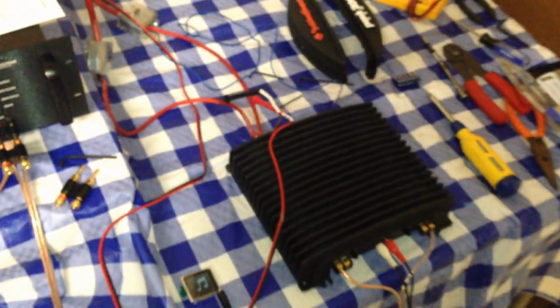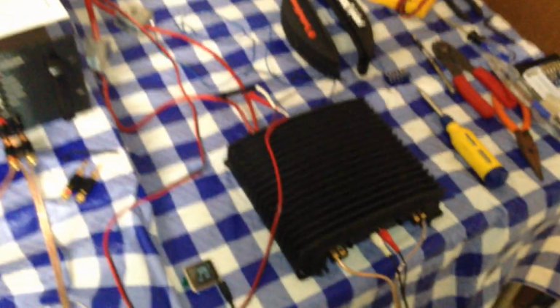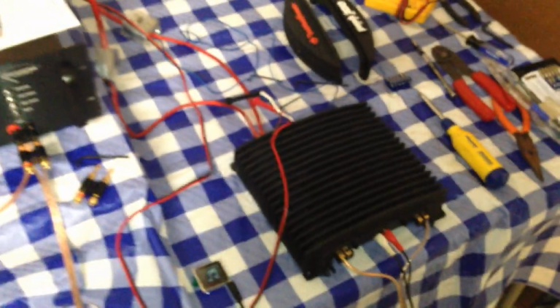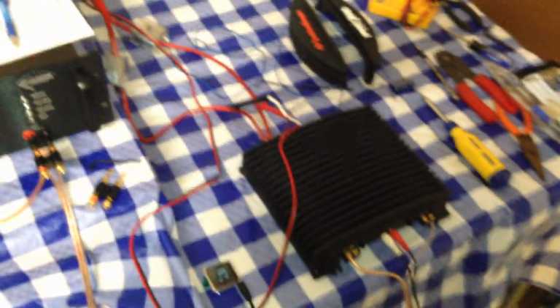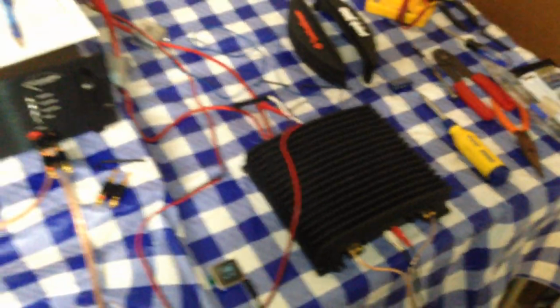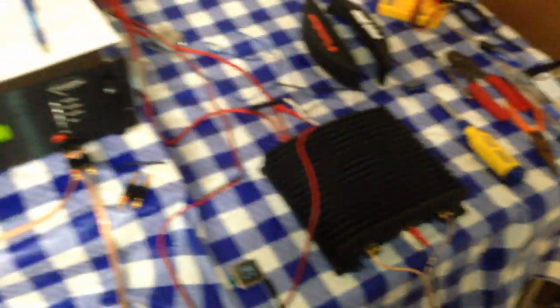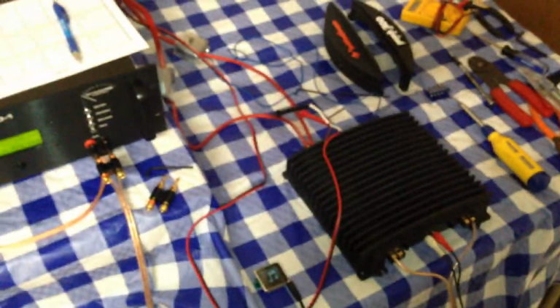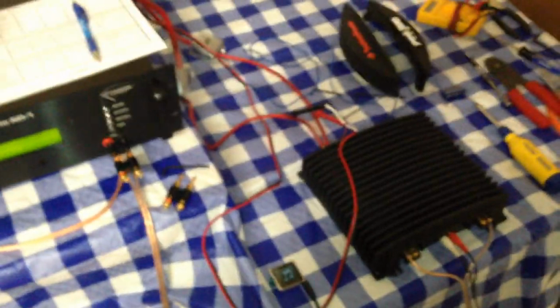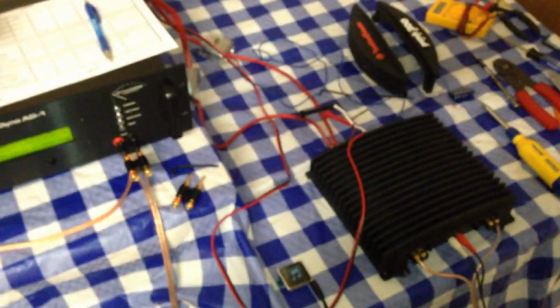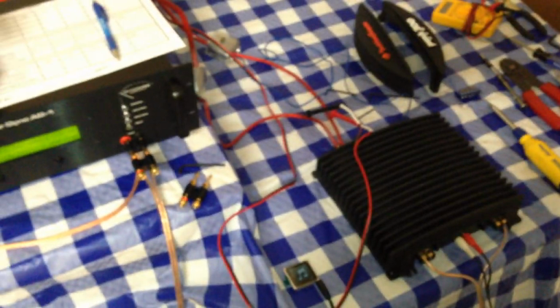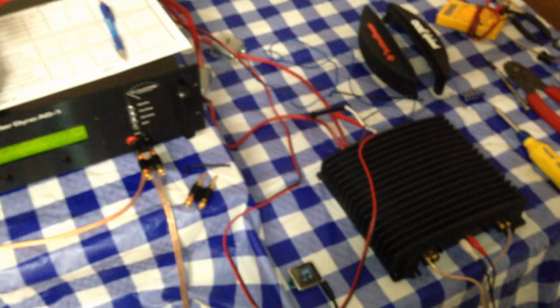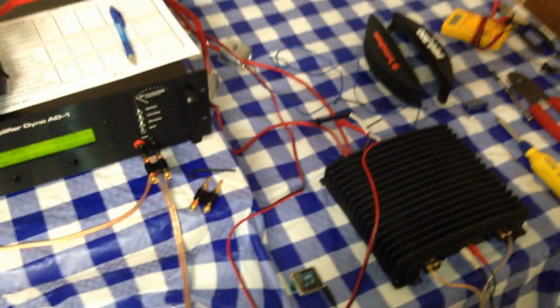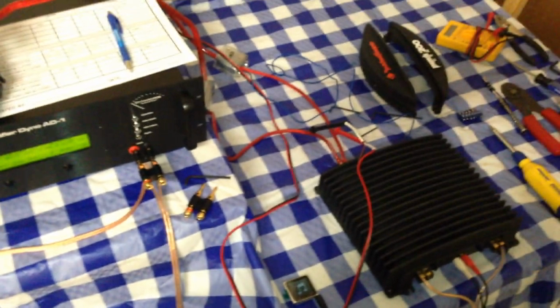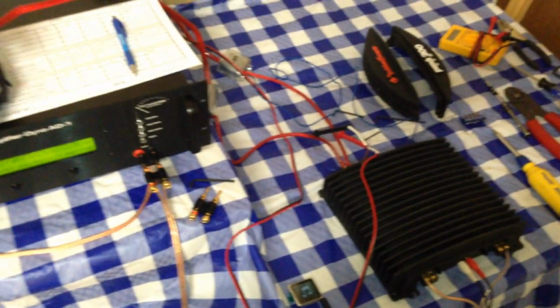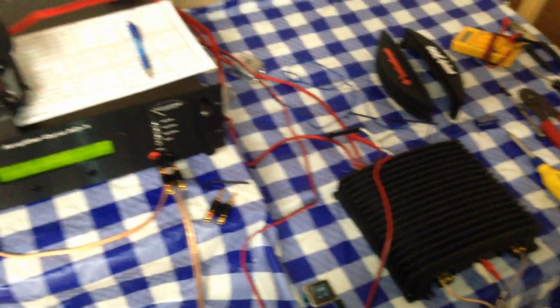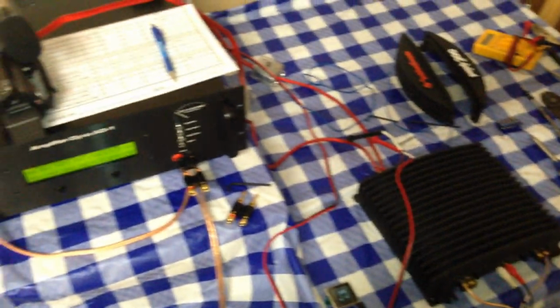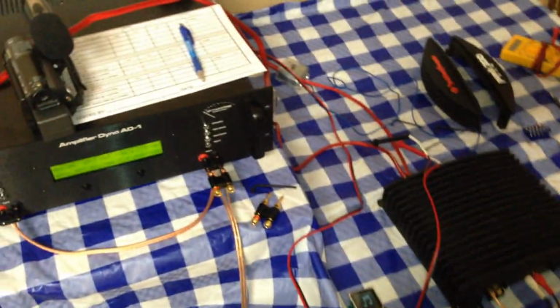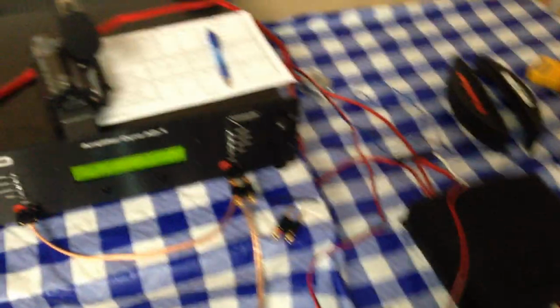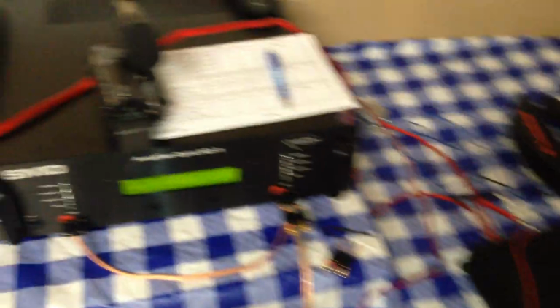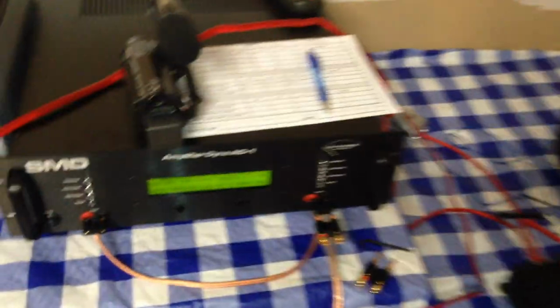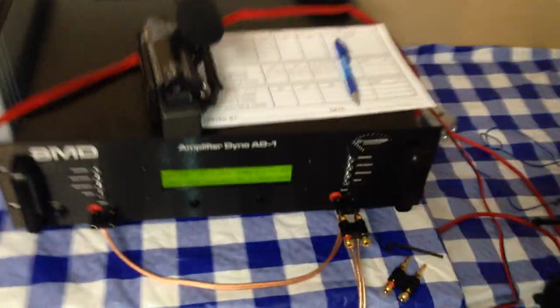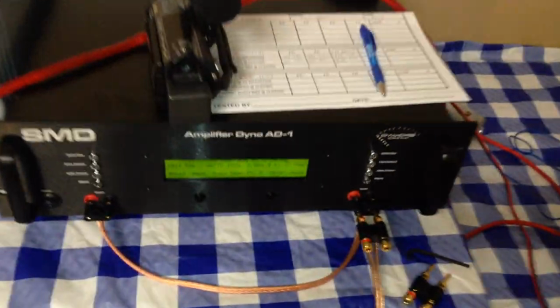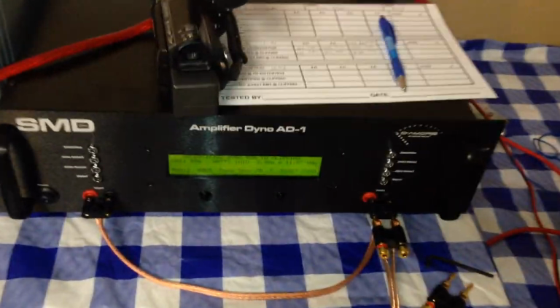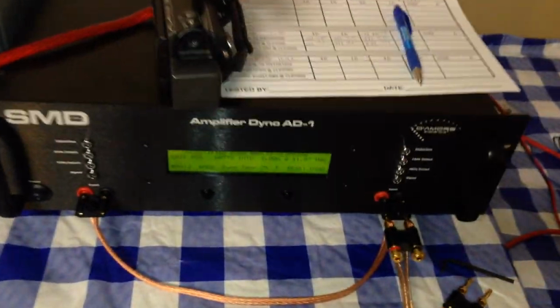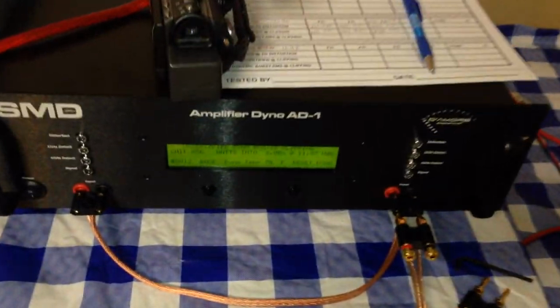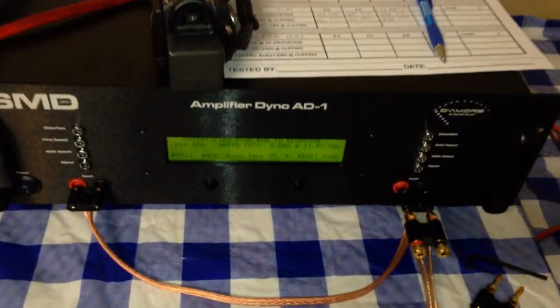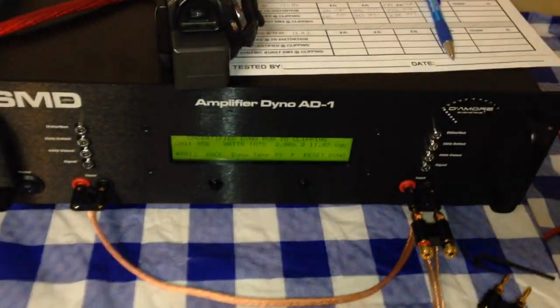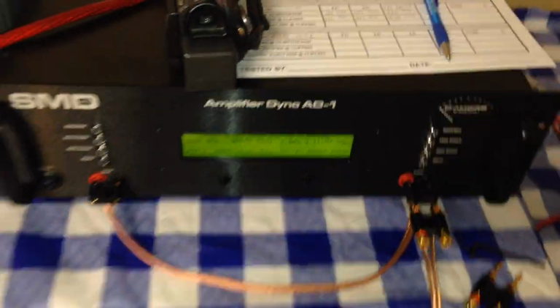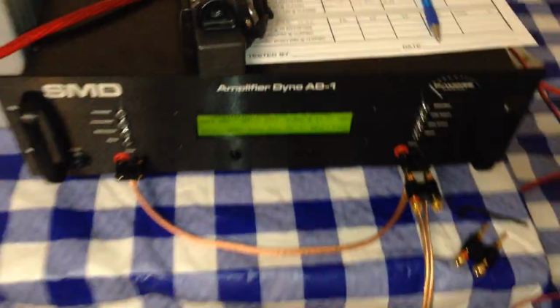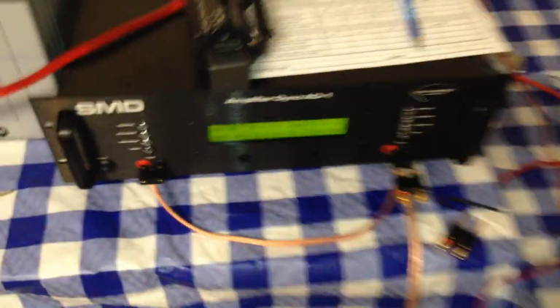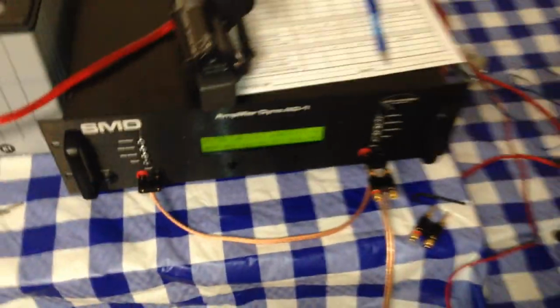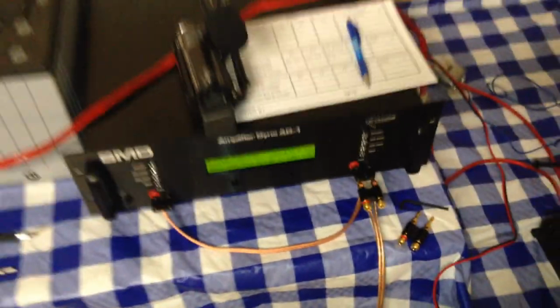This is big D whiz madness with the new amp dyno. I'm out of here!